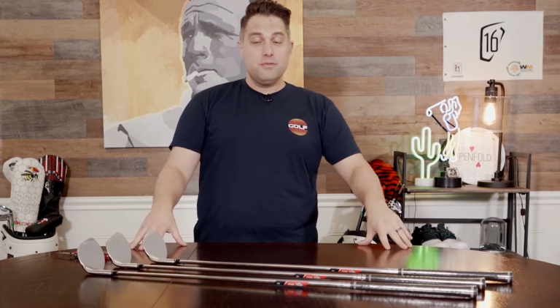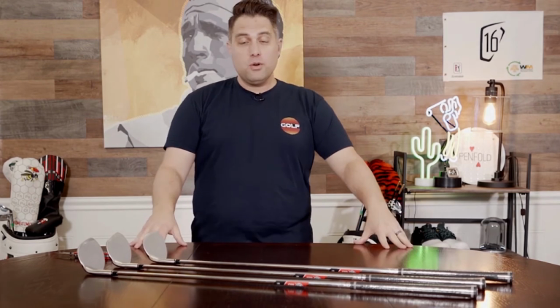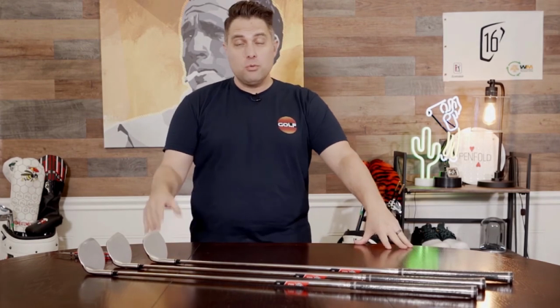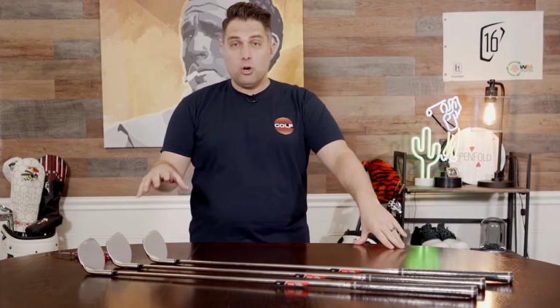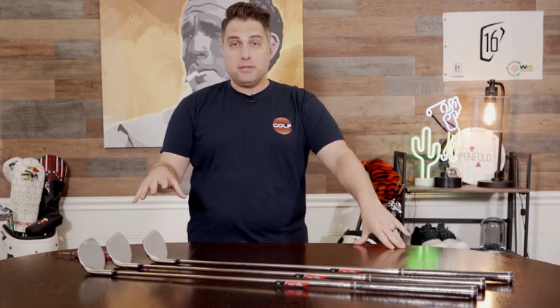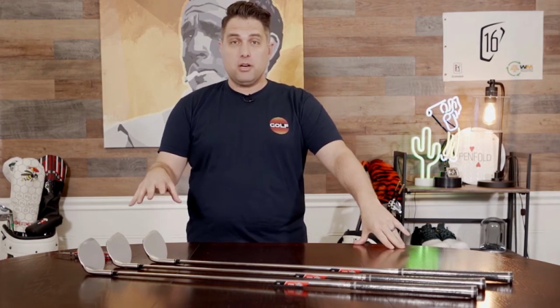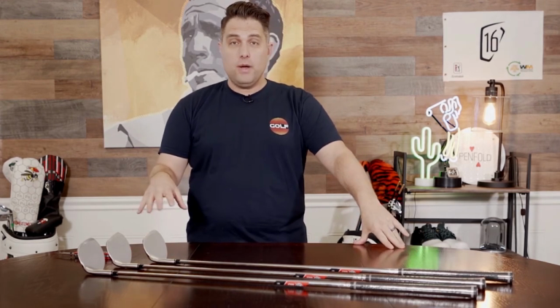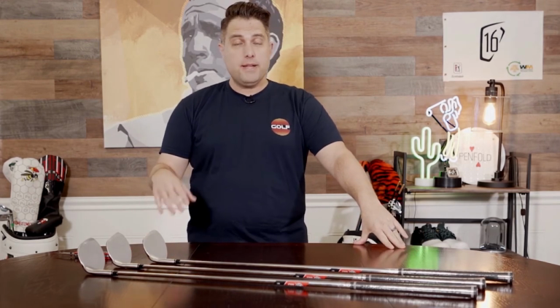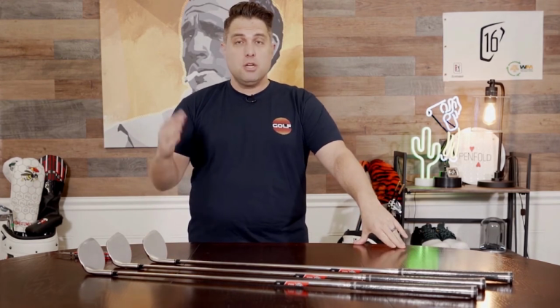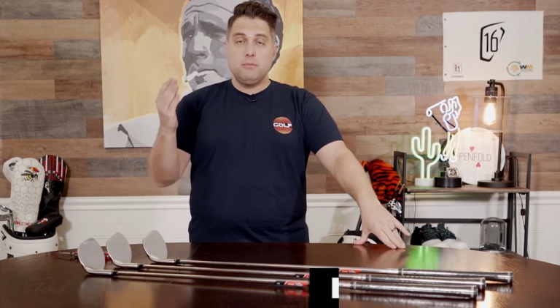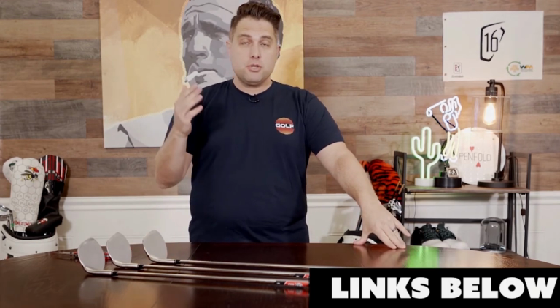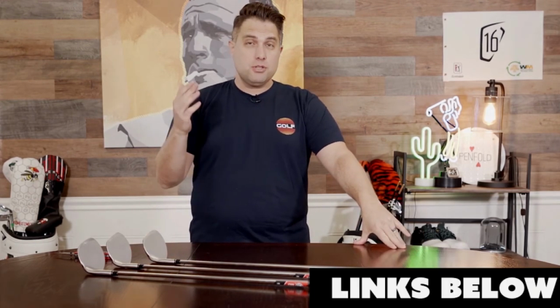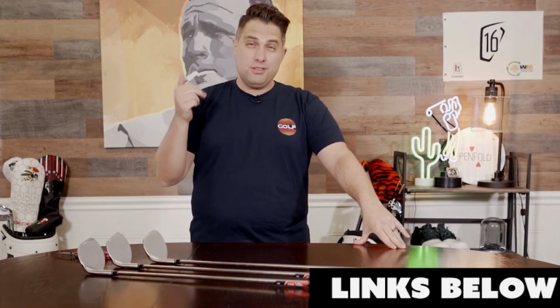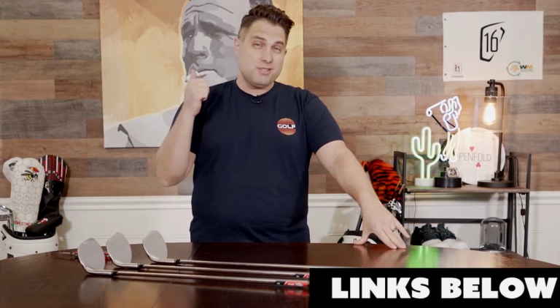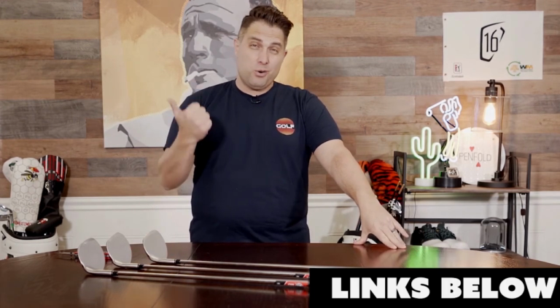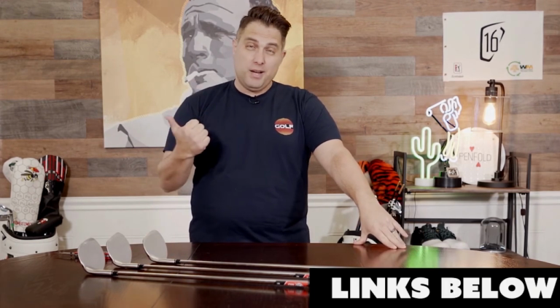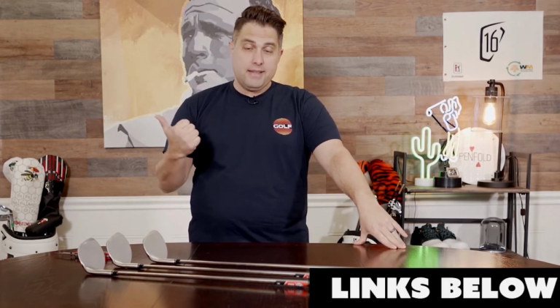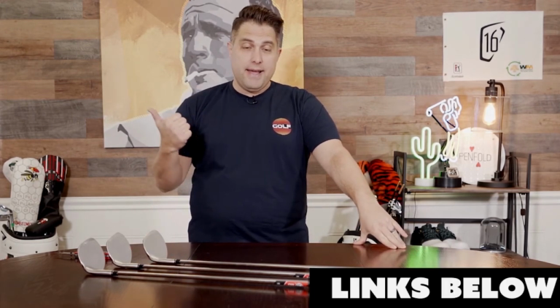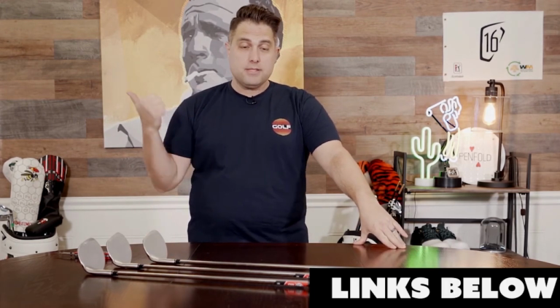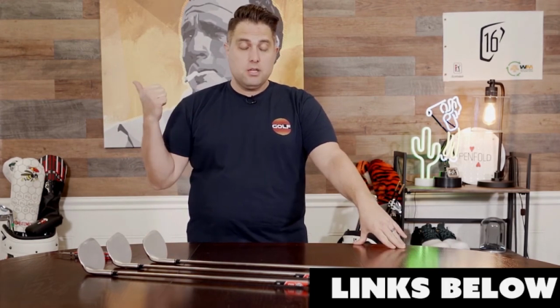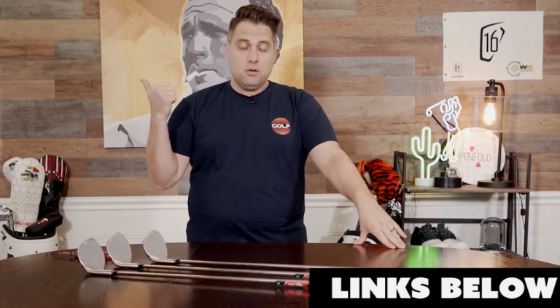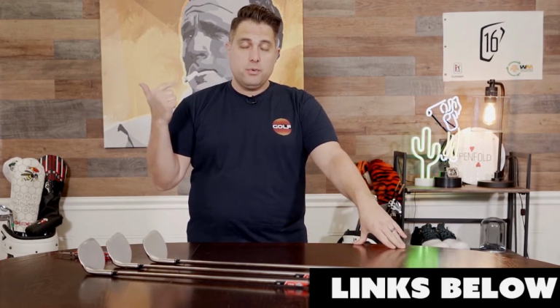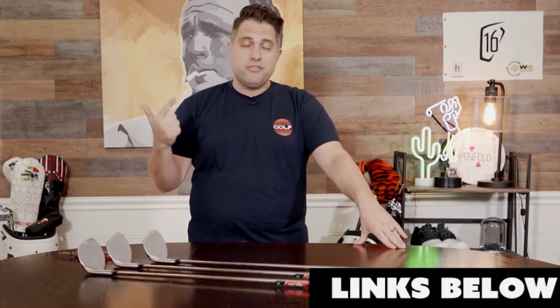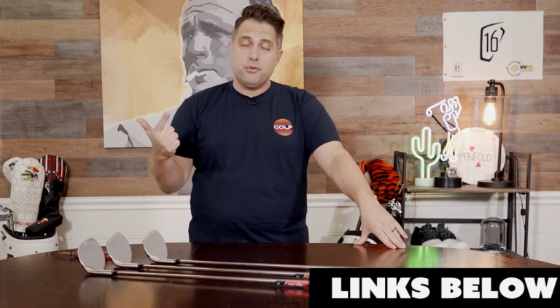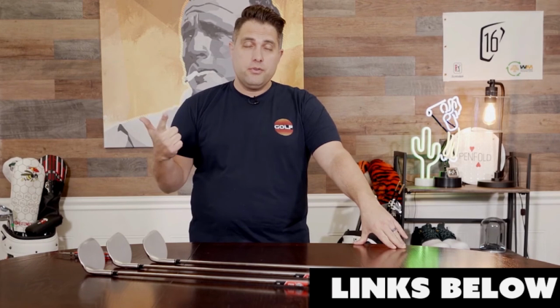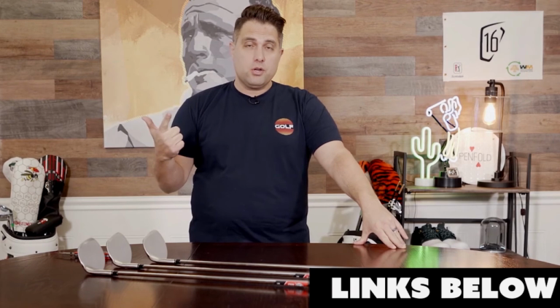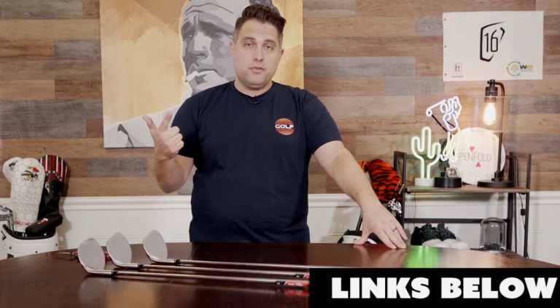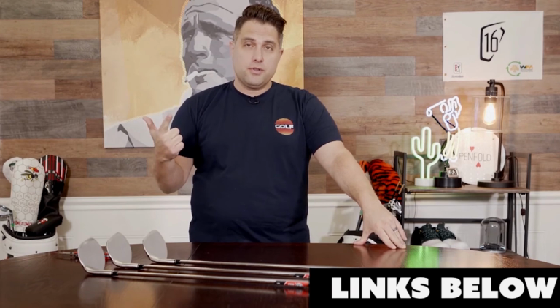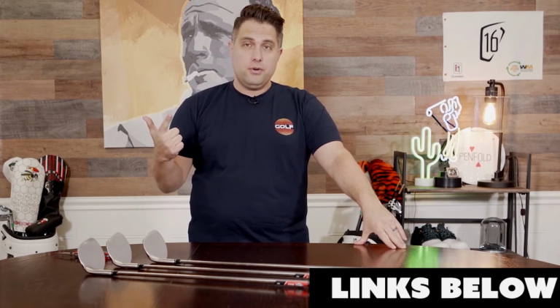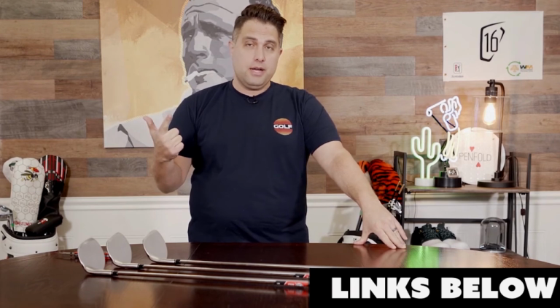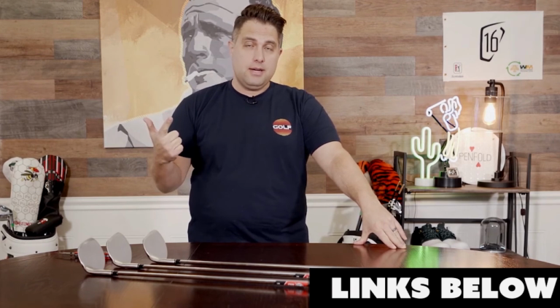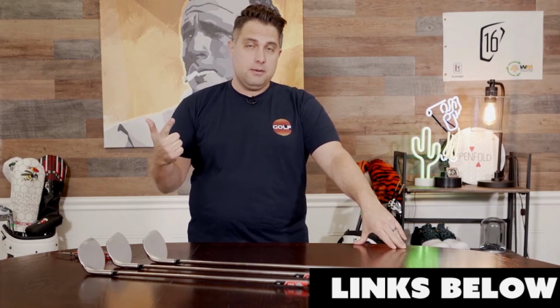So if you want to learn more about the cutter wedge, be sure to either listen to our podcast or read the full review at golfersauthority.com.